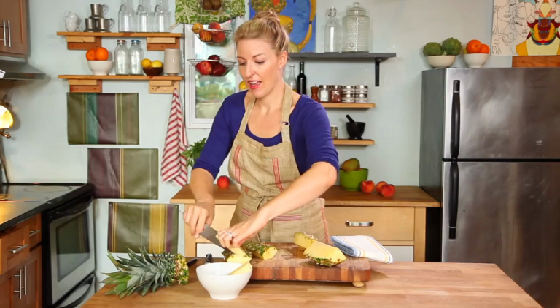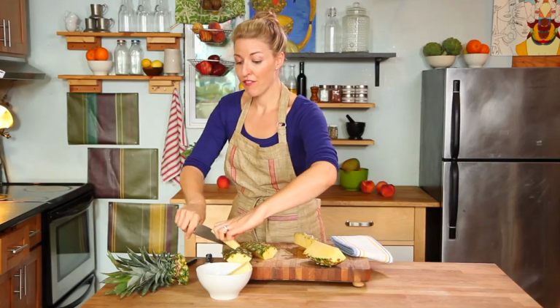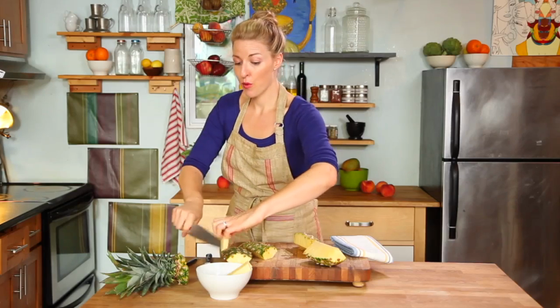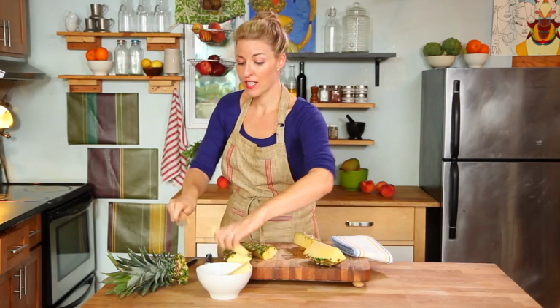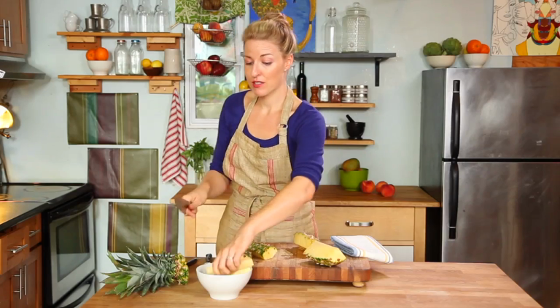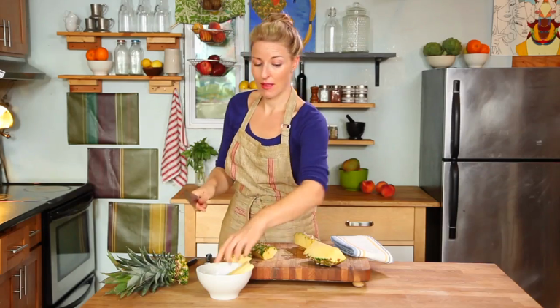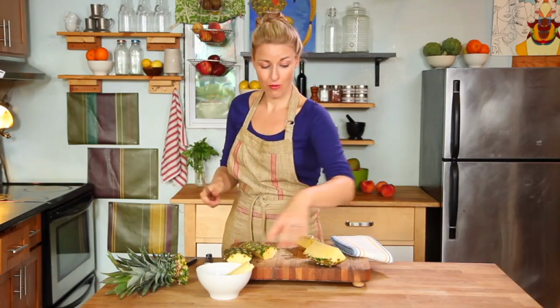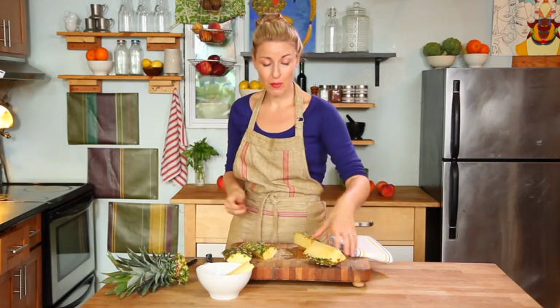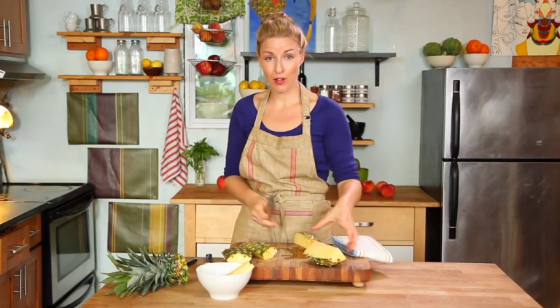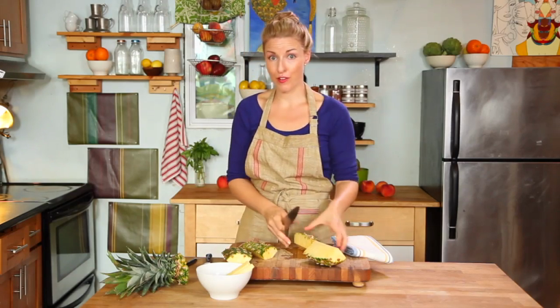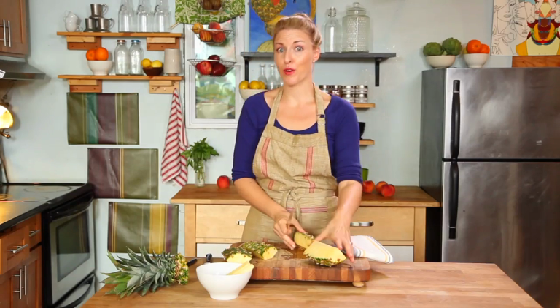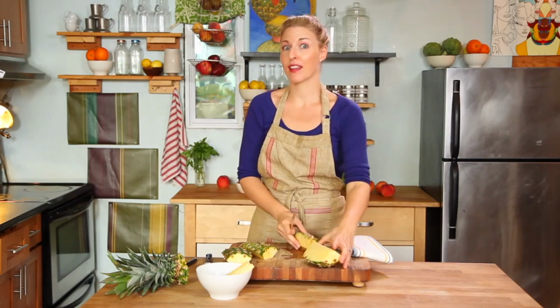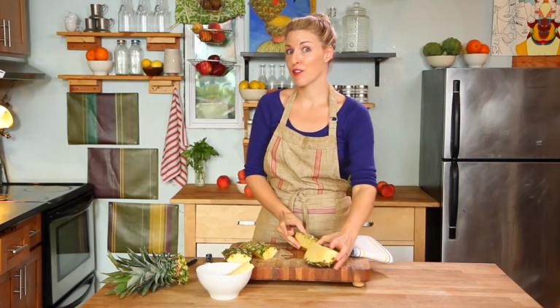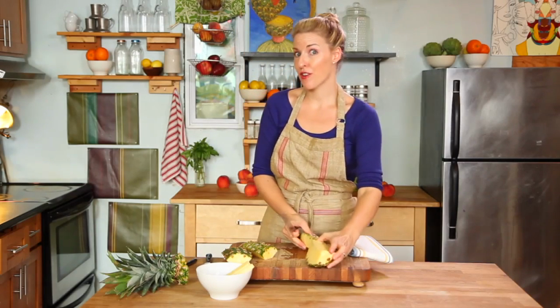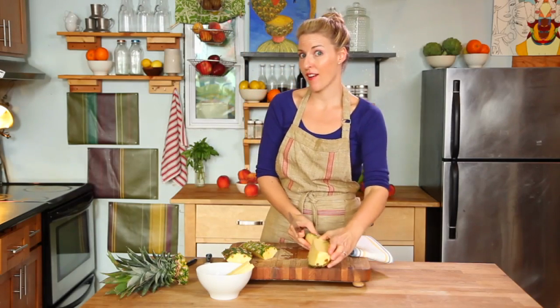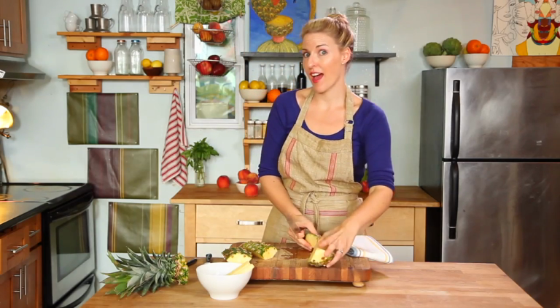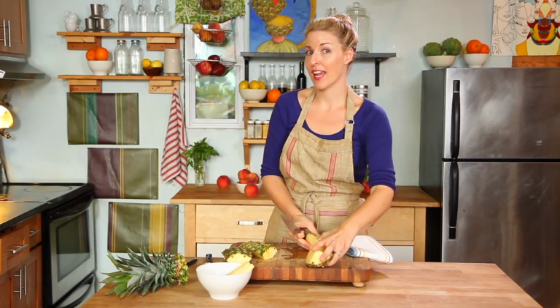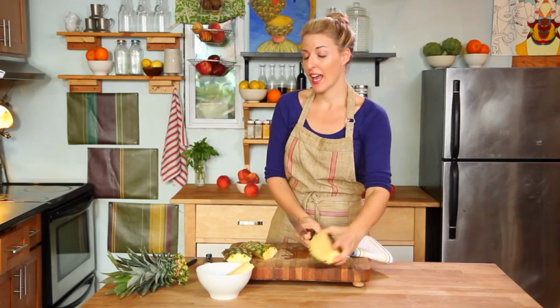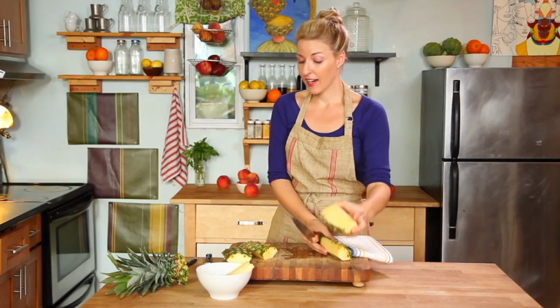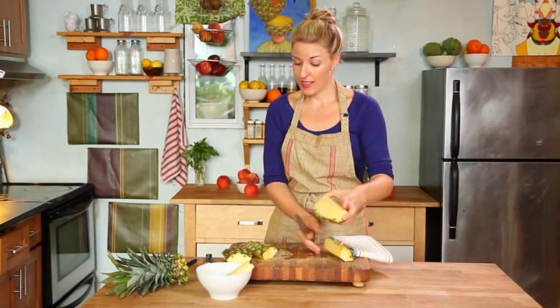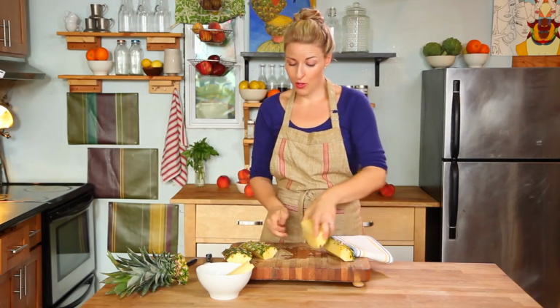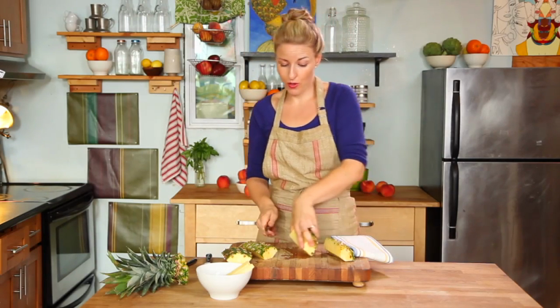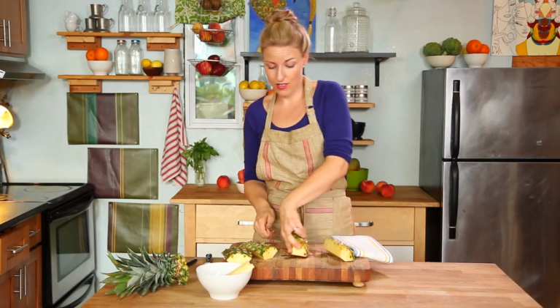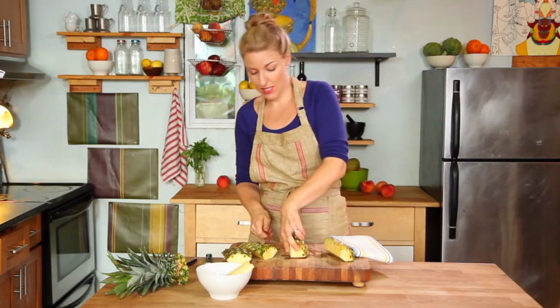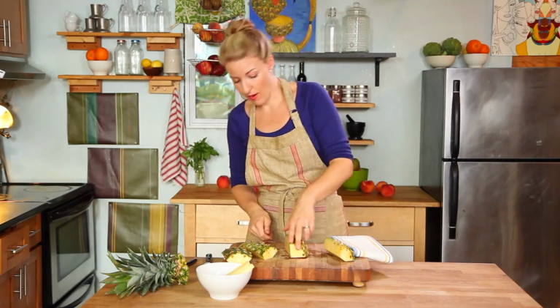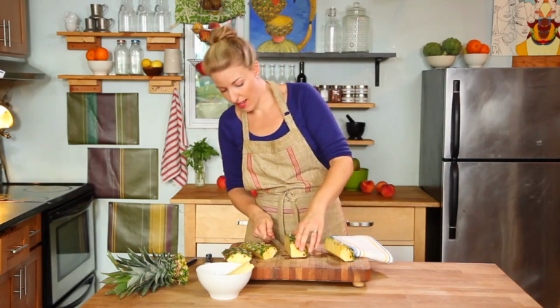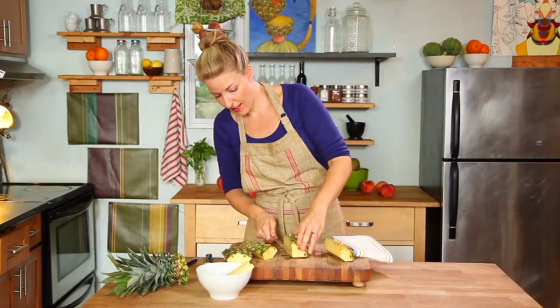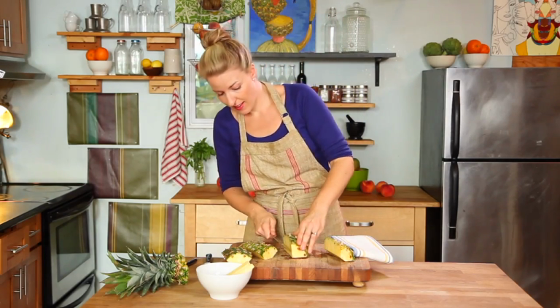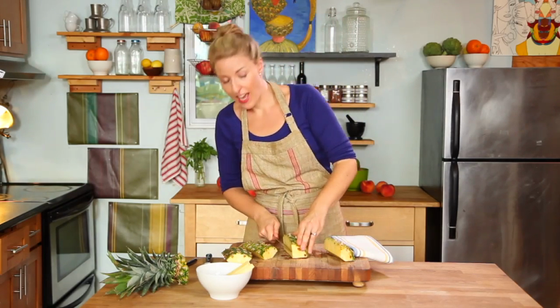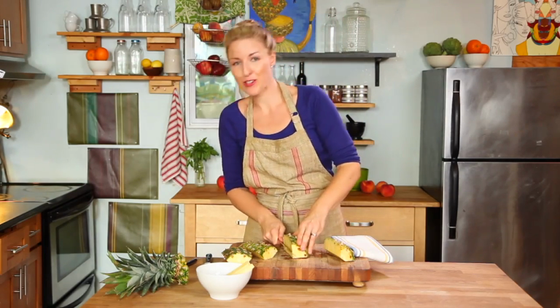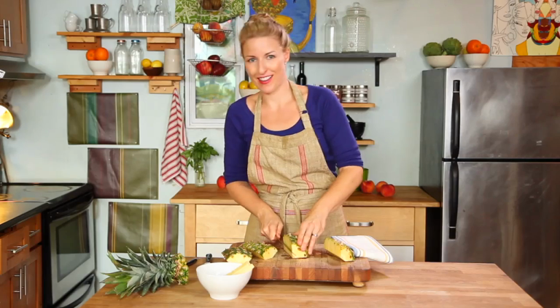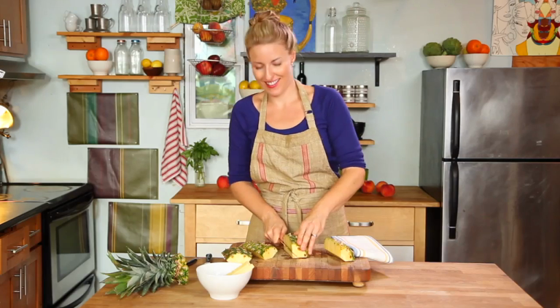If you want to do something really beautiful, you can leave your crown on, cut them in quarters this way, and grill it.